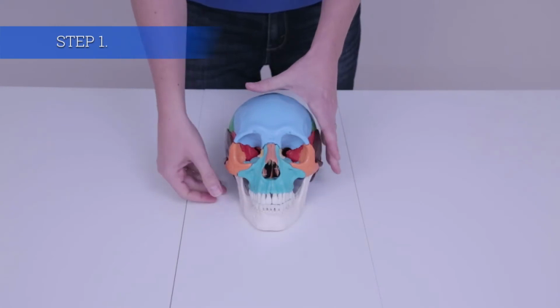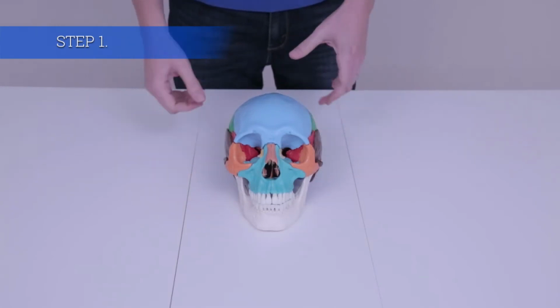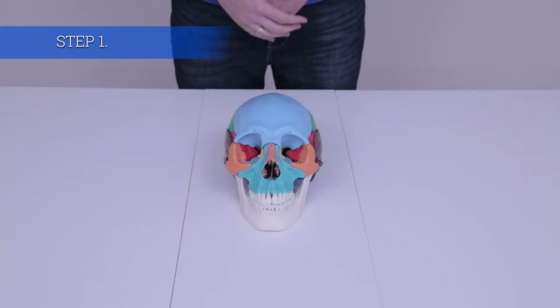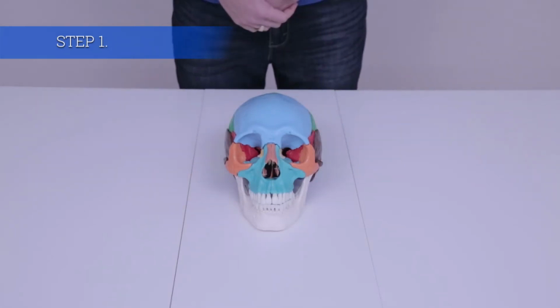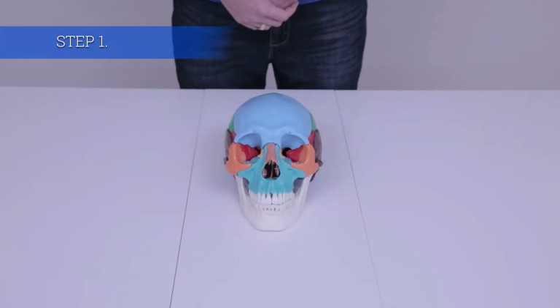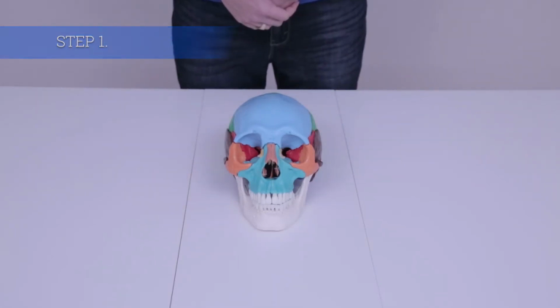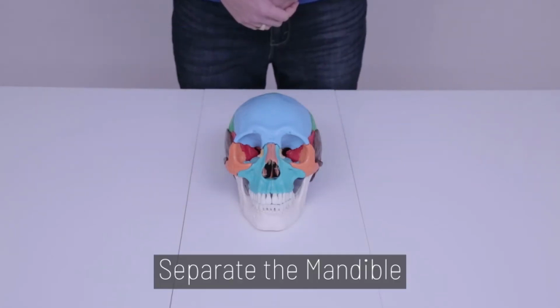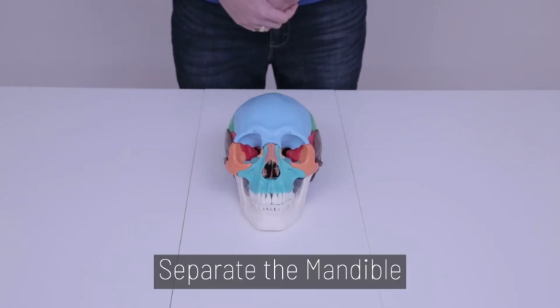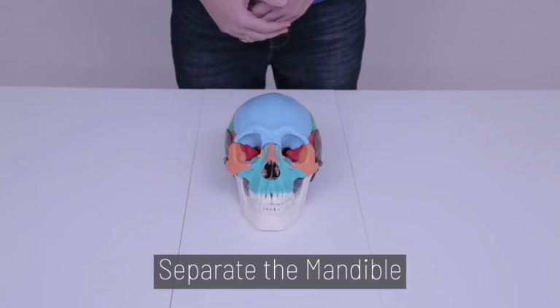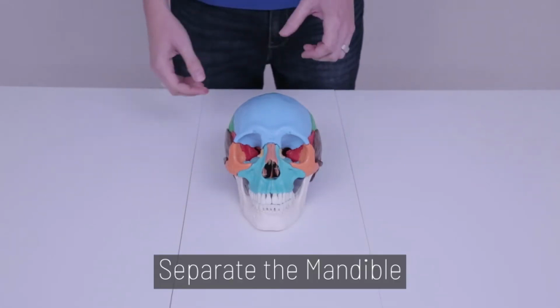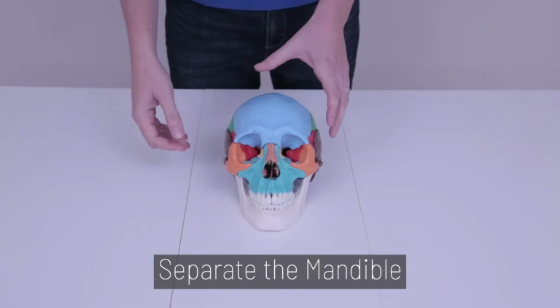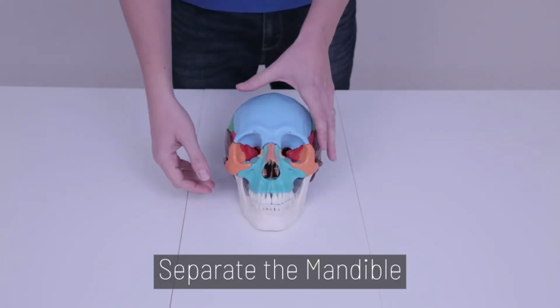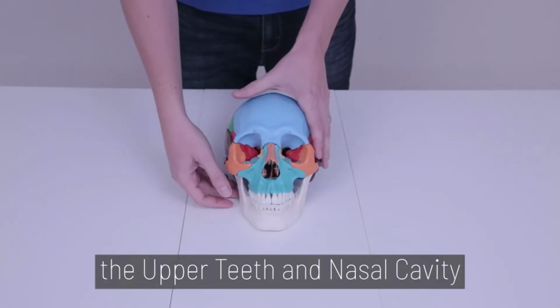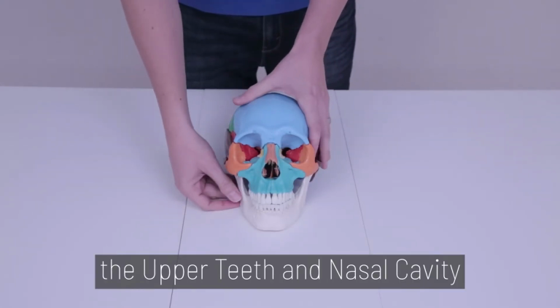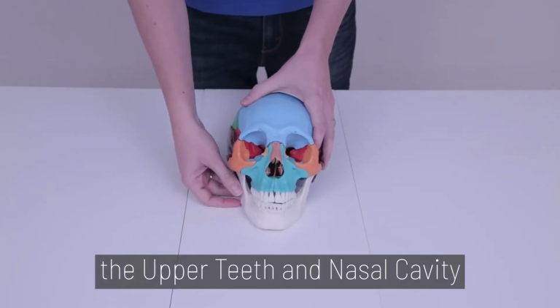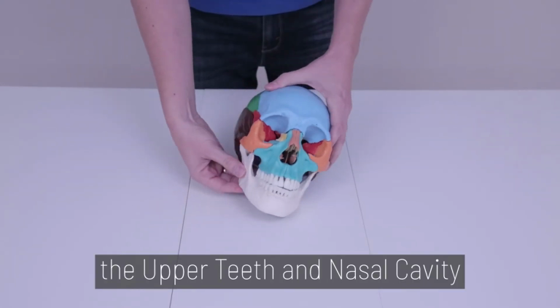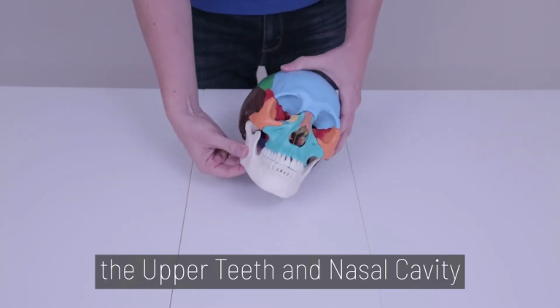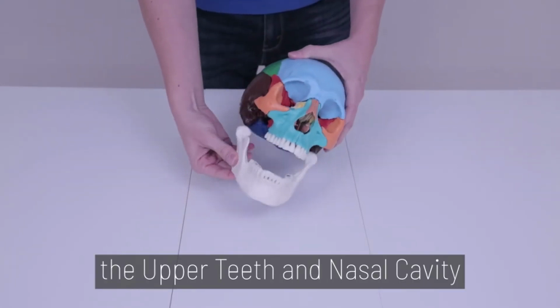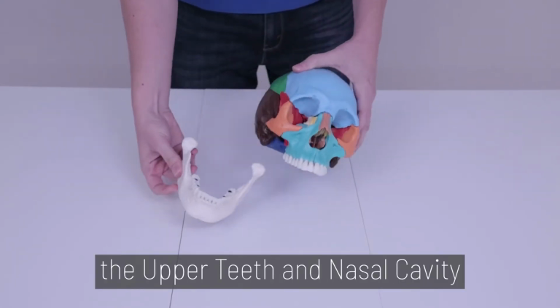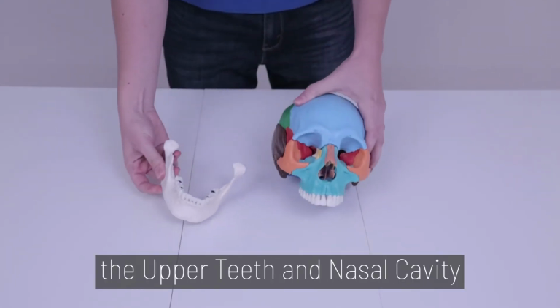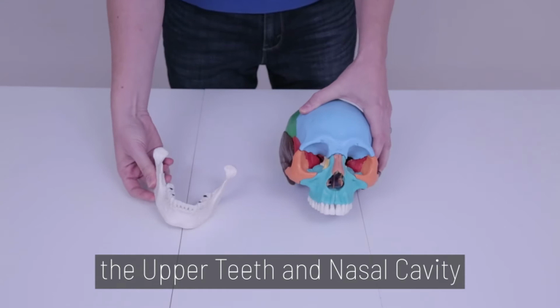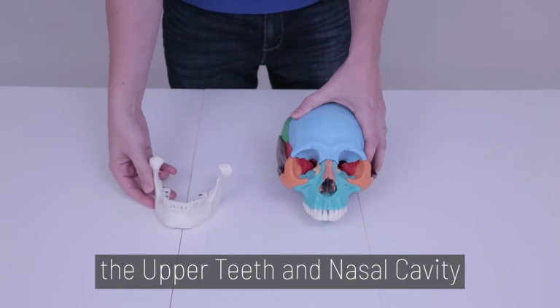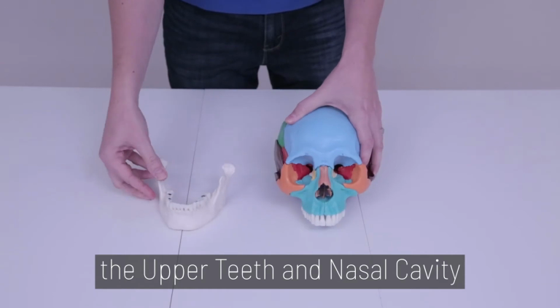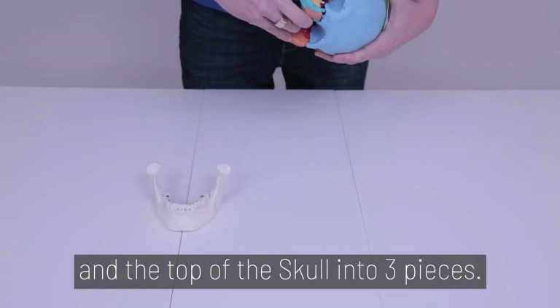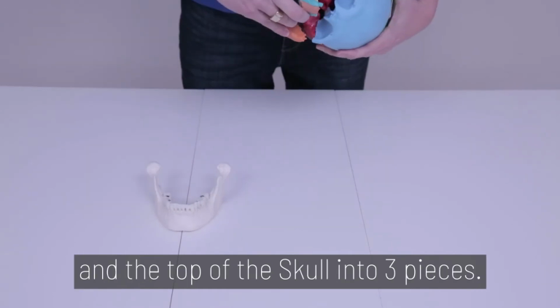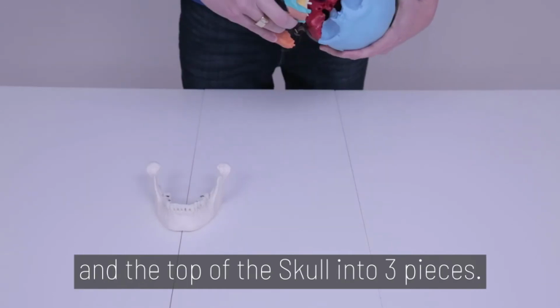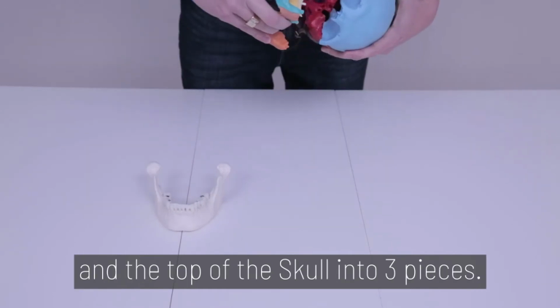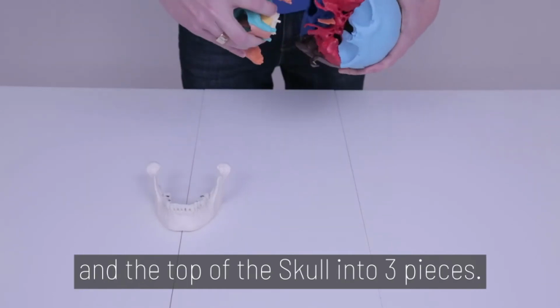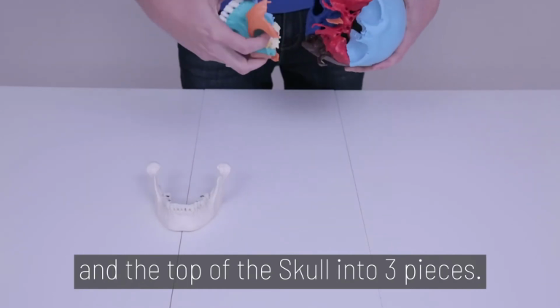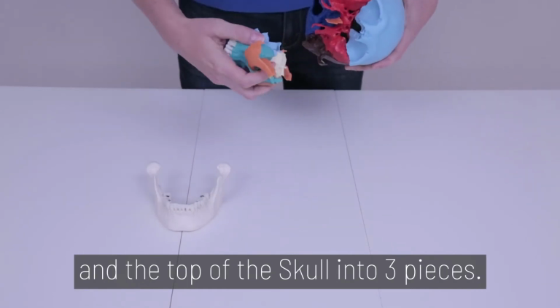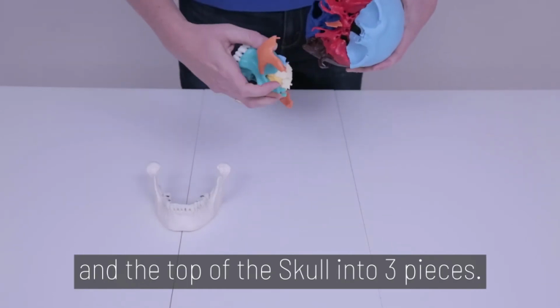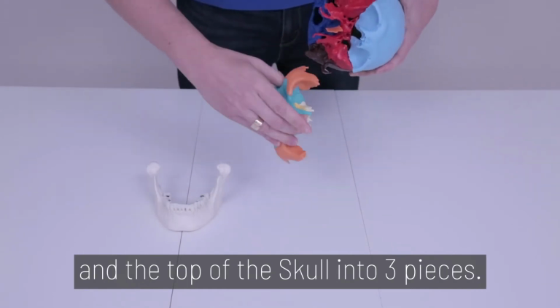Step 1. Separate the mandible, the upper teeth and nasal cavity, and the top of the skull into three pieces.